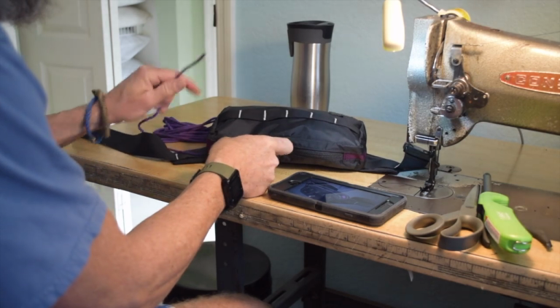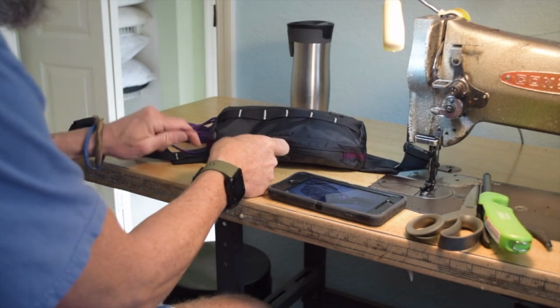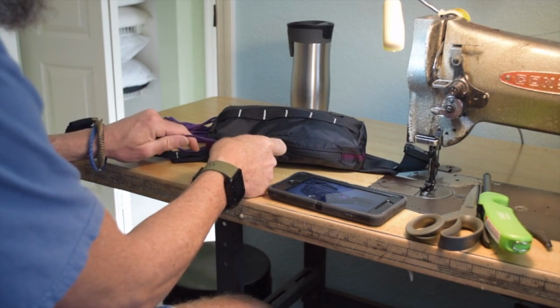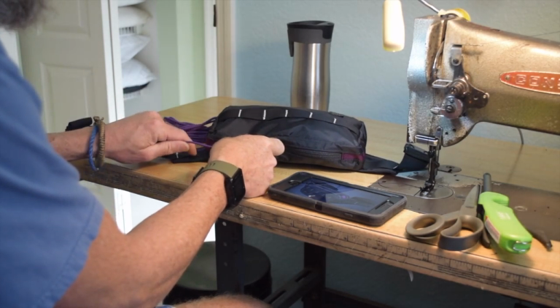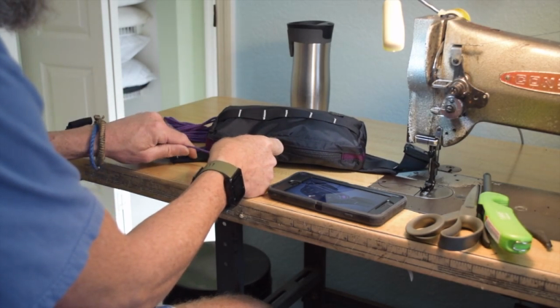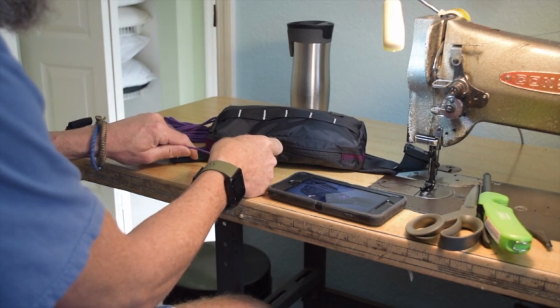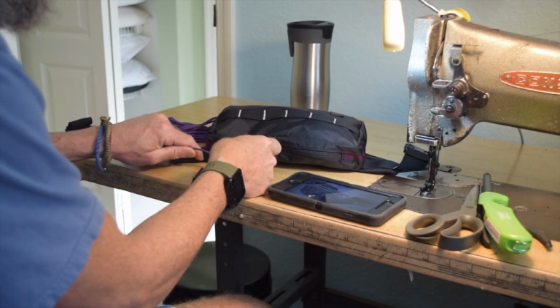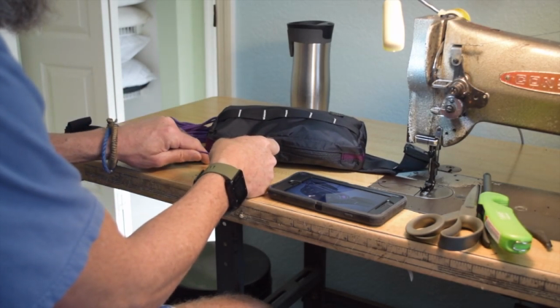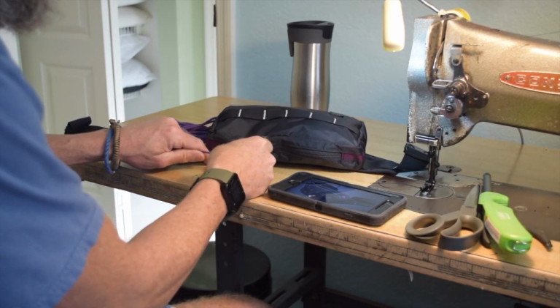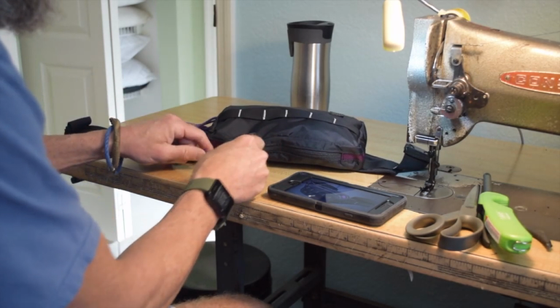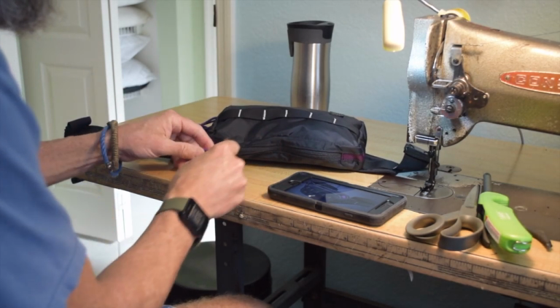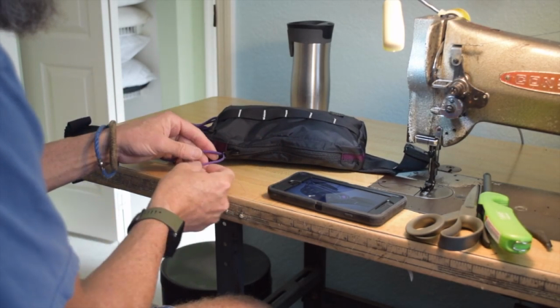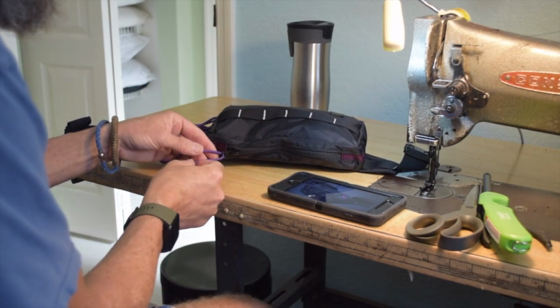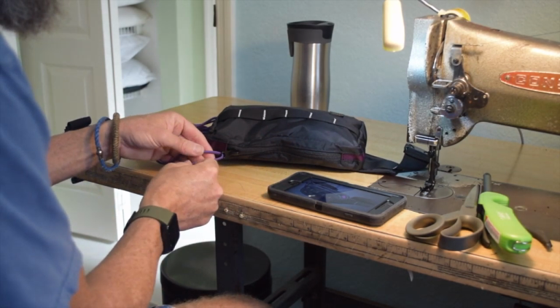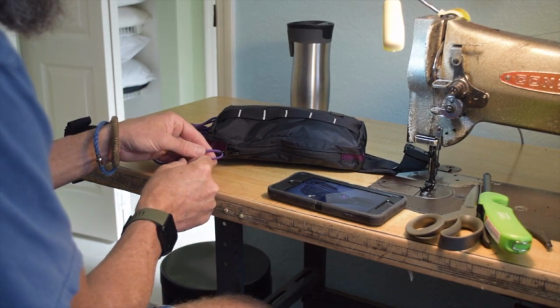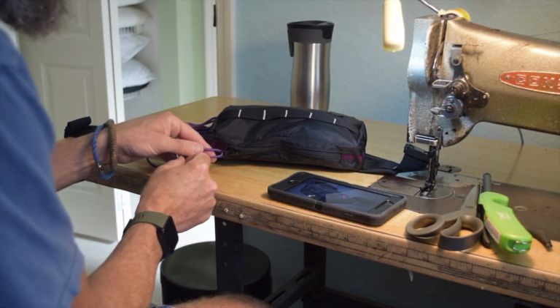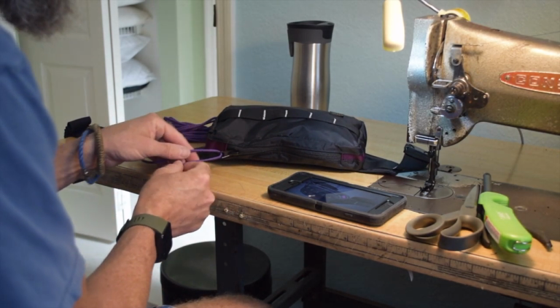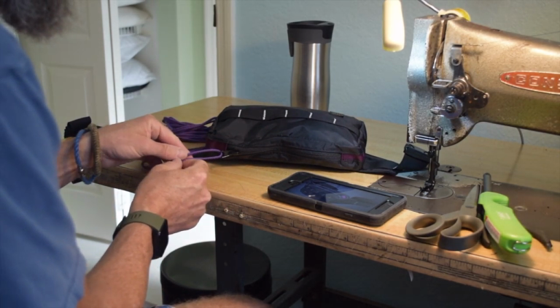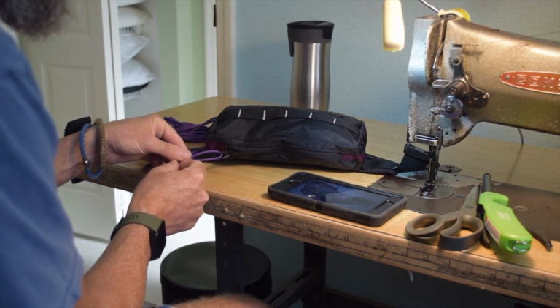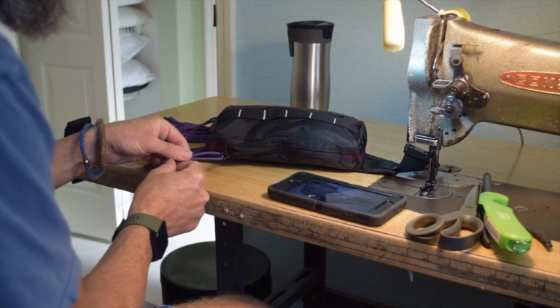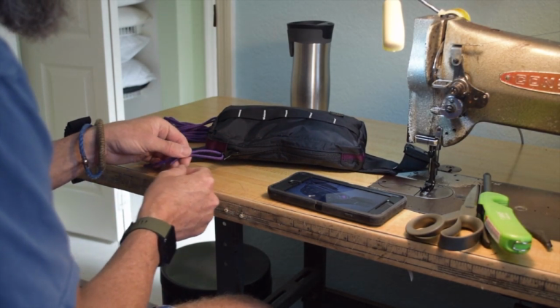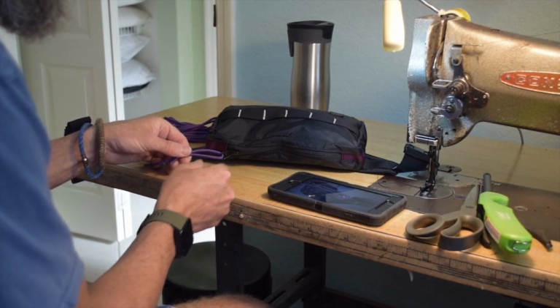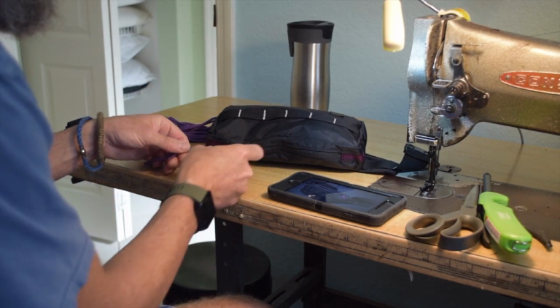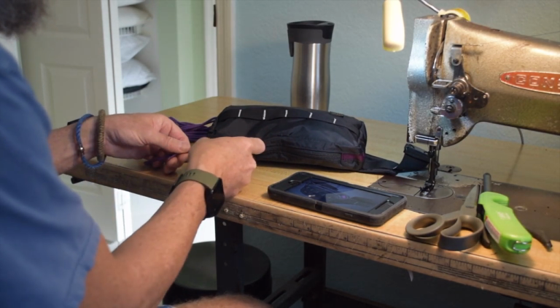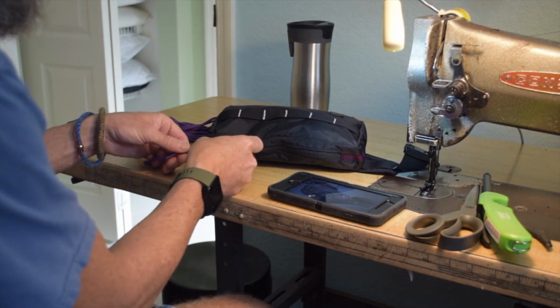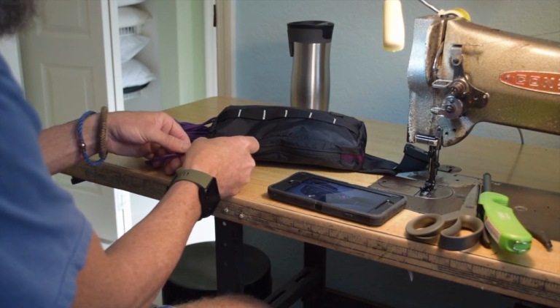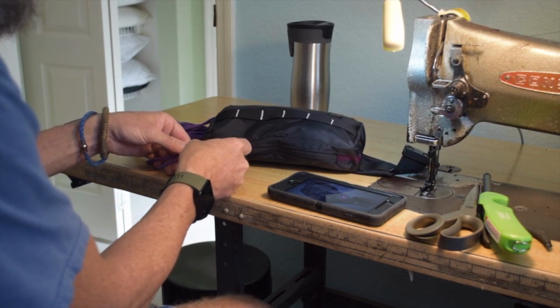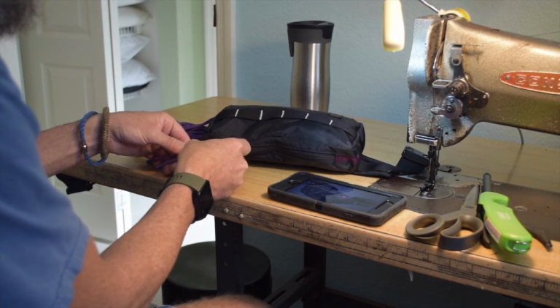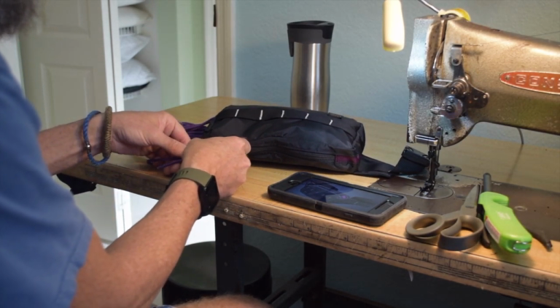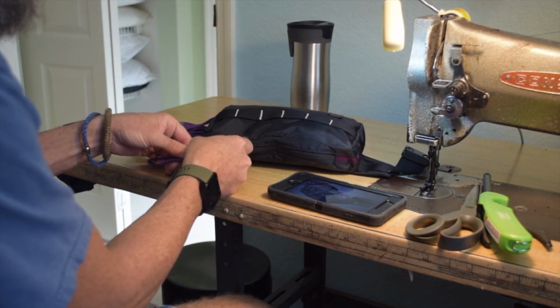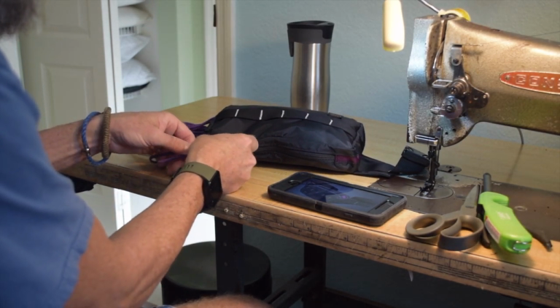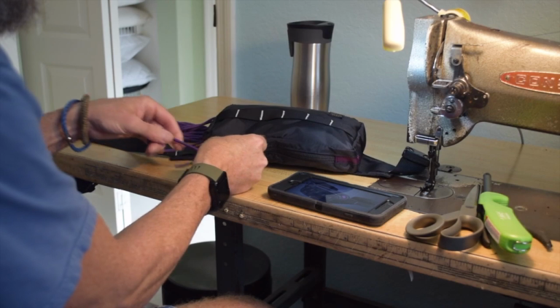The last thing I had to do was to replicate the paracord zipper pull.